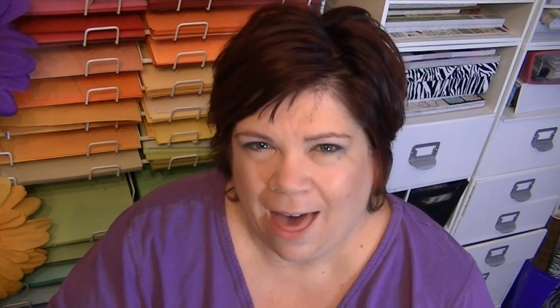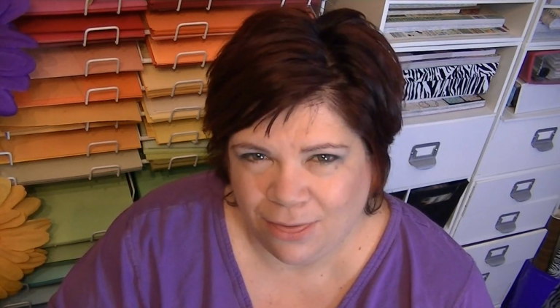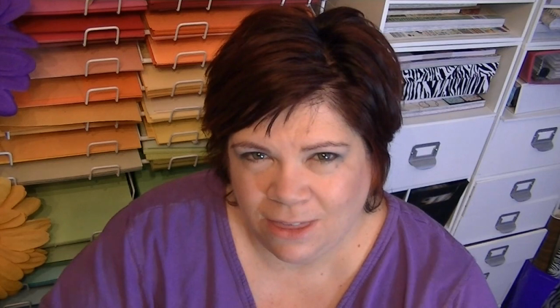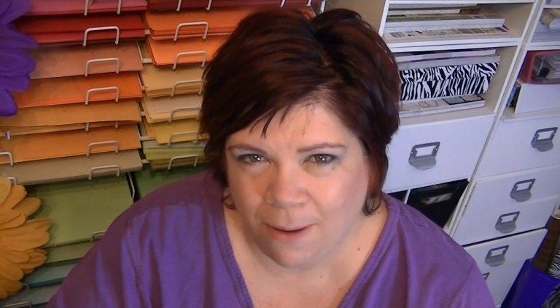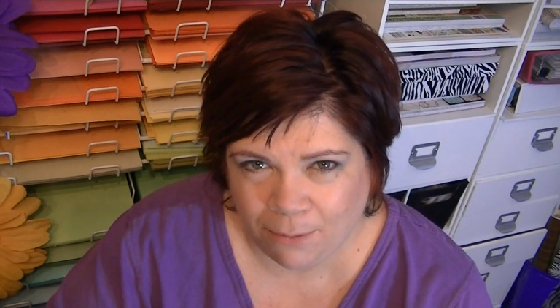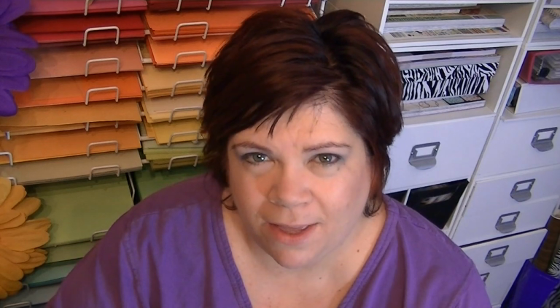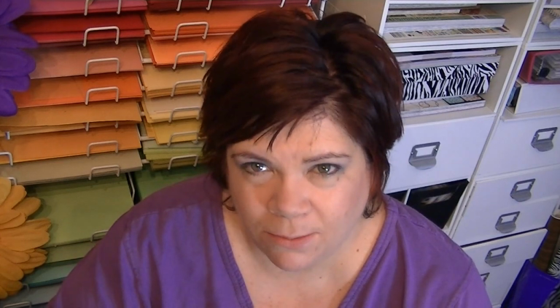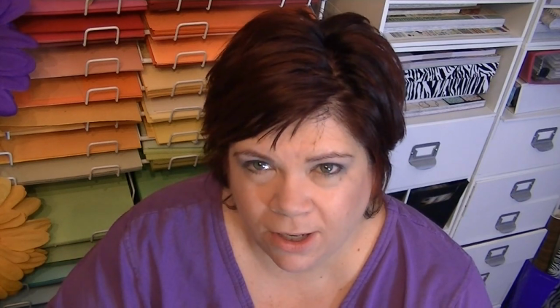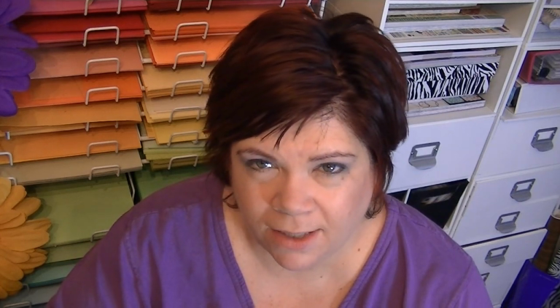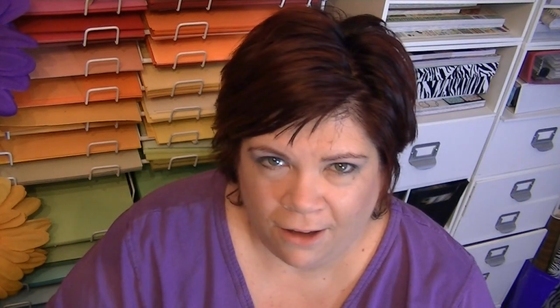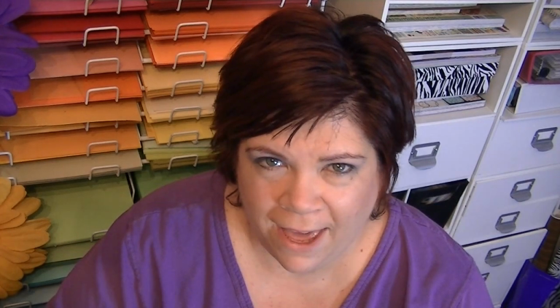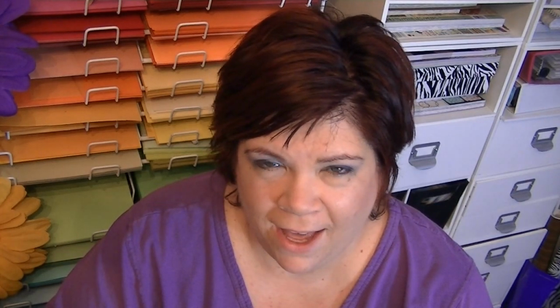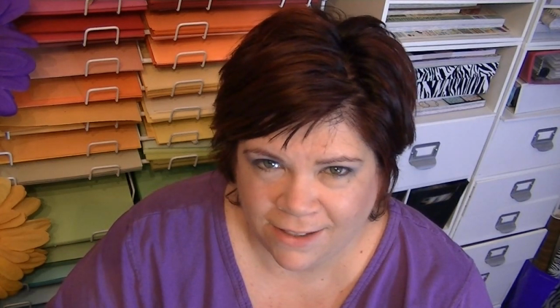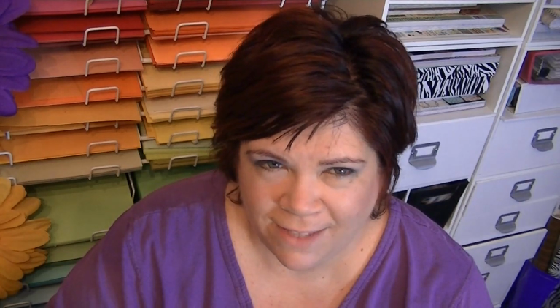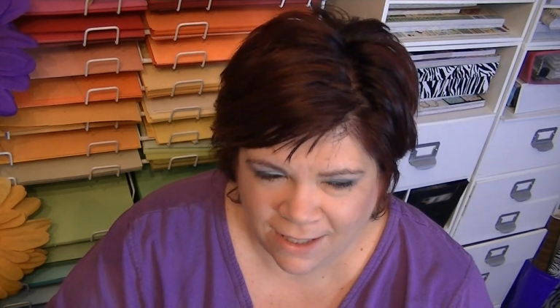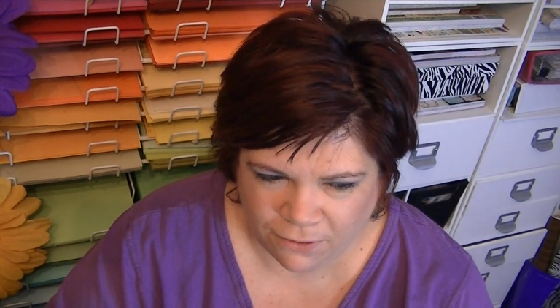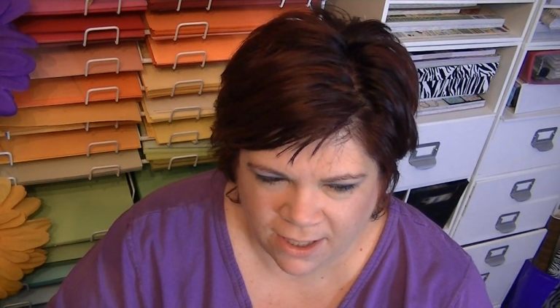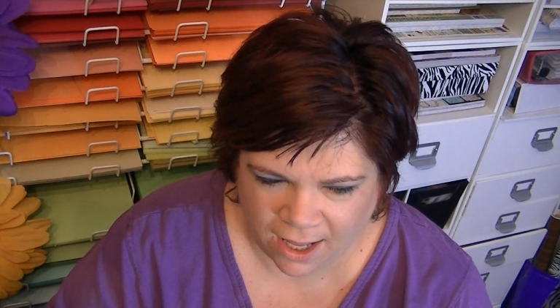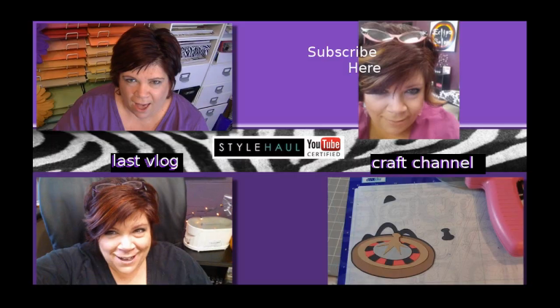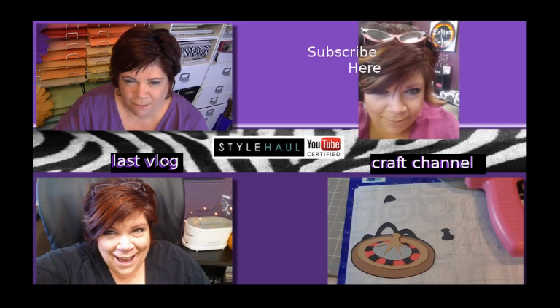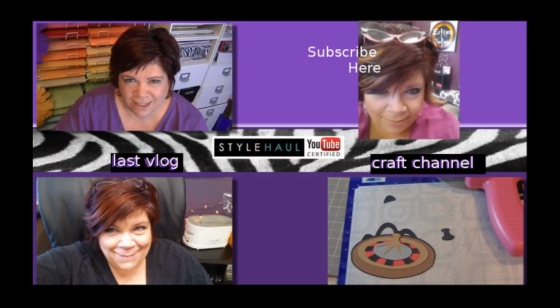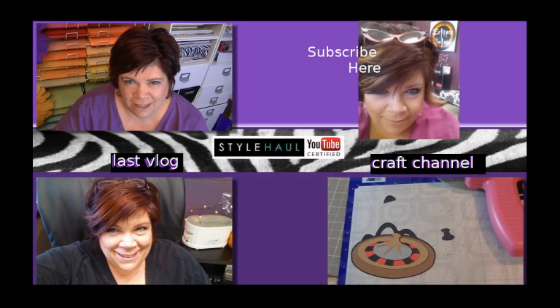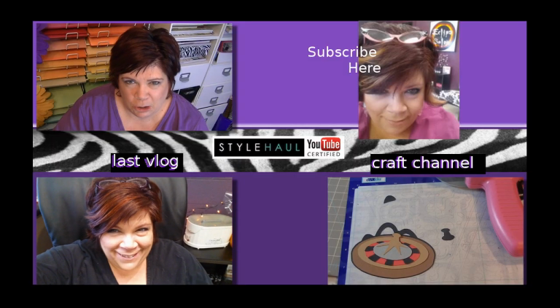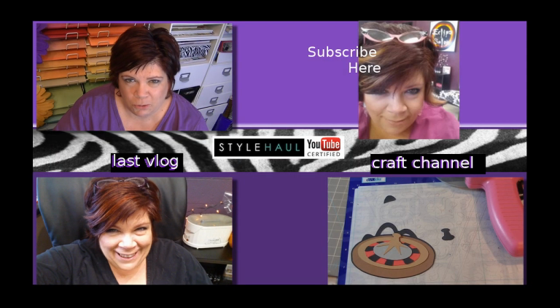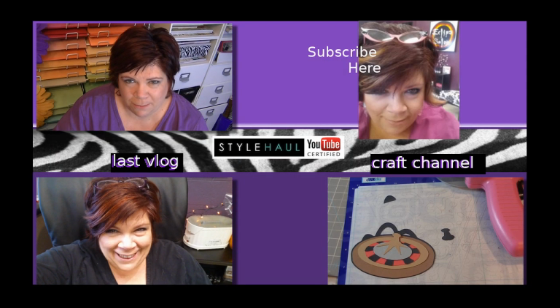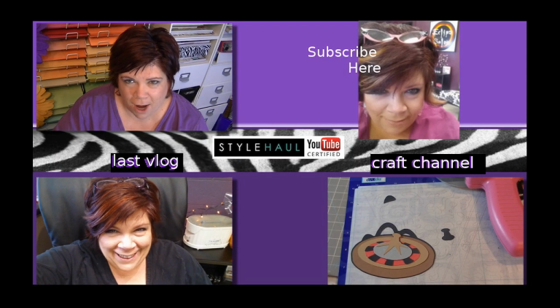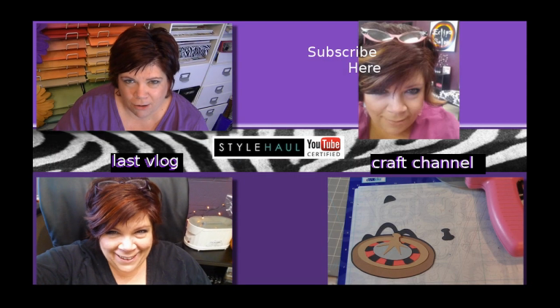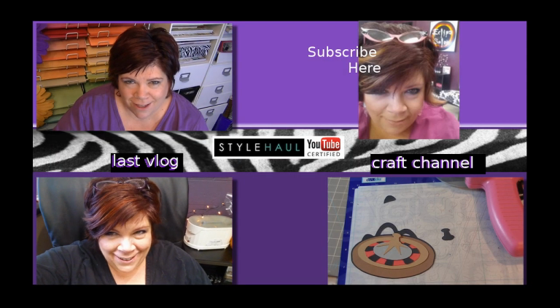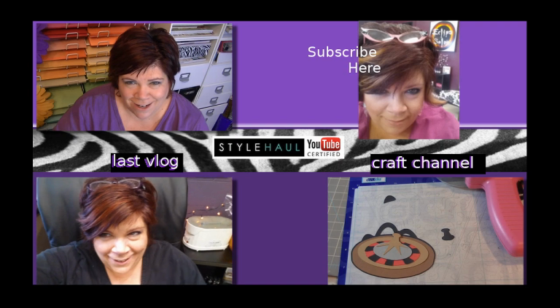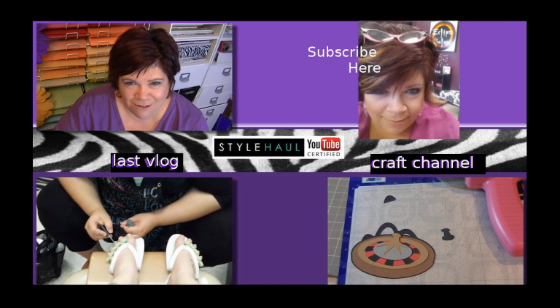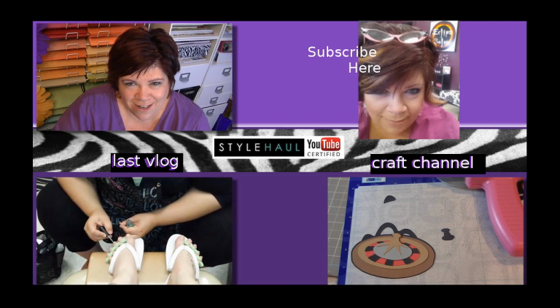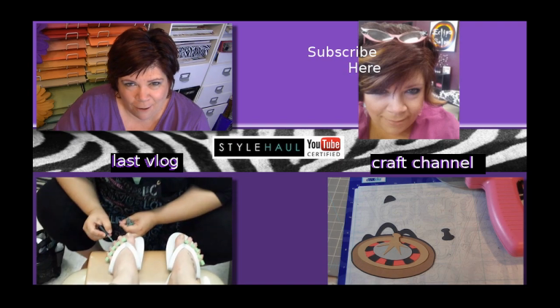I think the peppermint is working! Okay guys, that's it for today. I will see you tomorrow in another video. Bye!